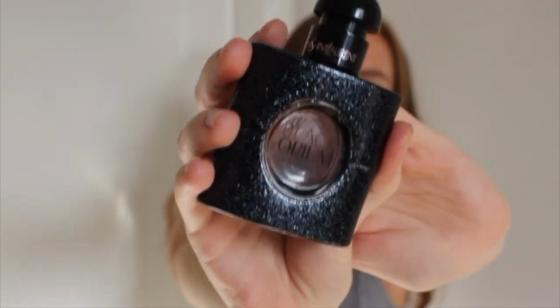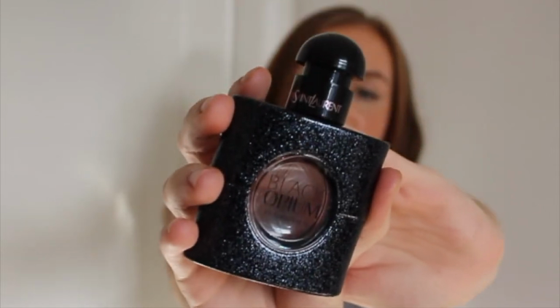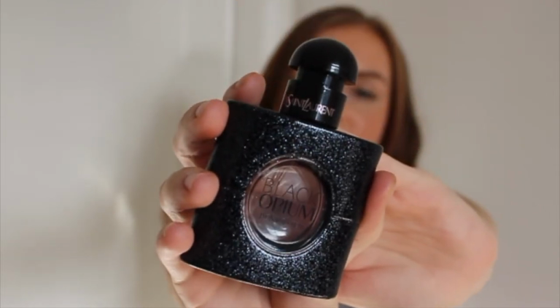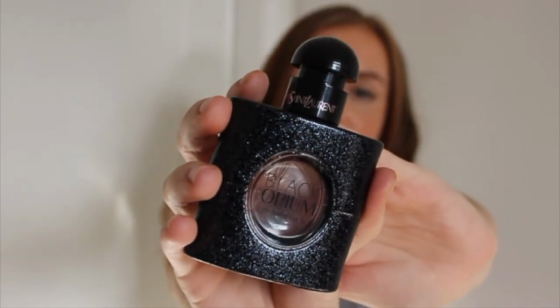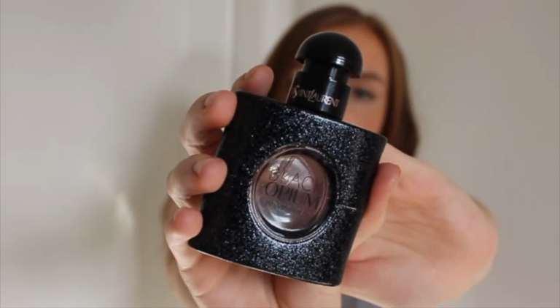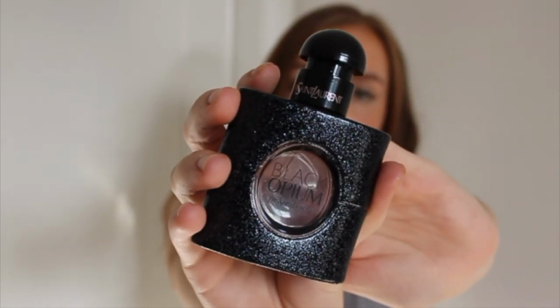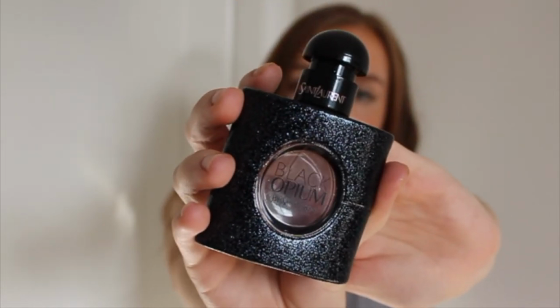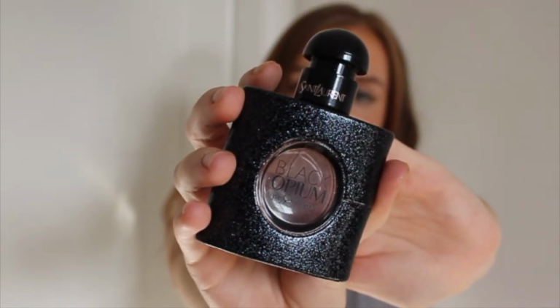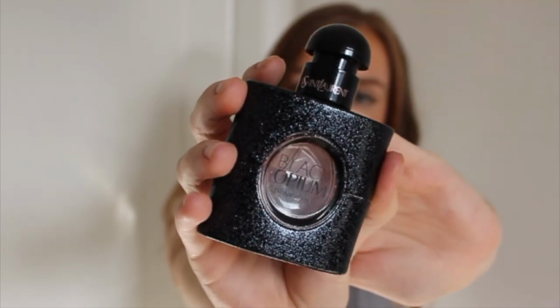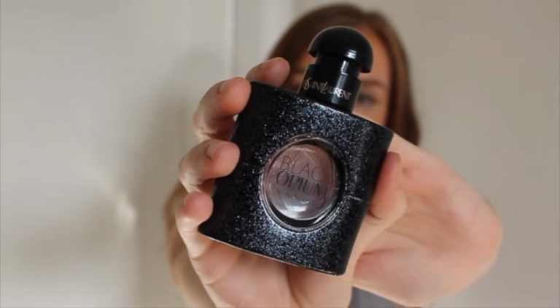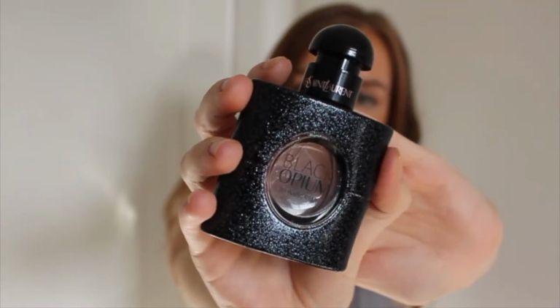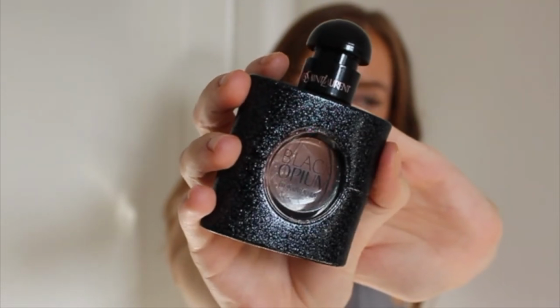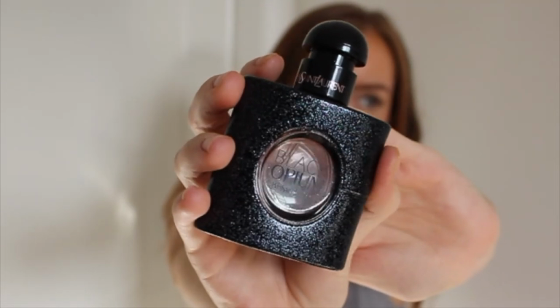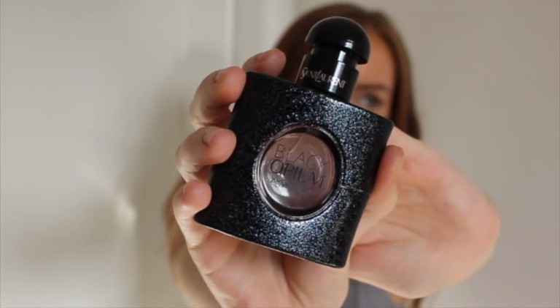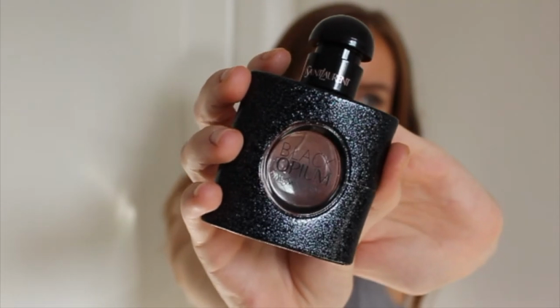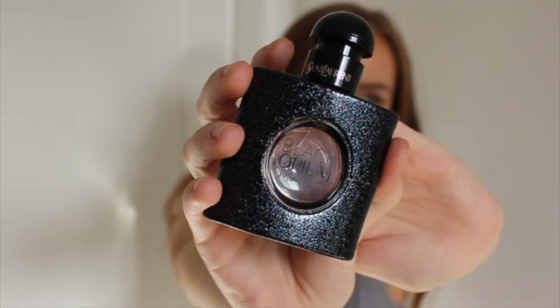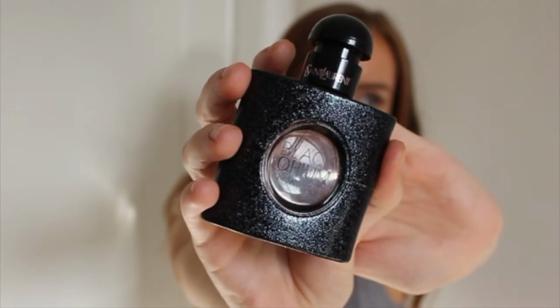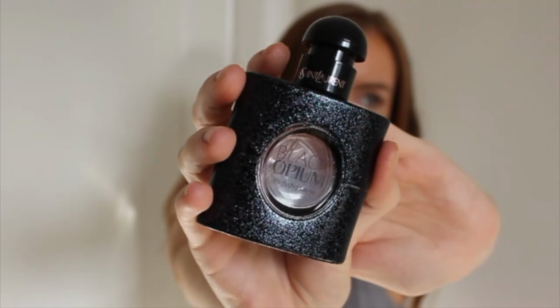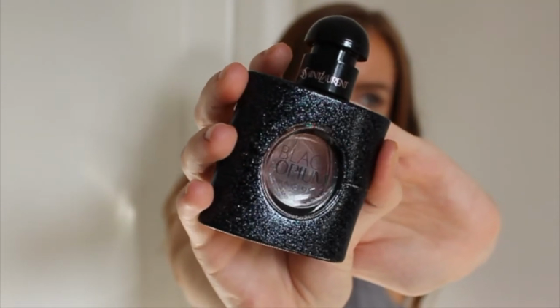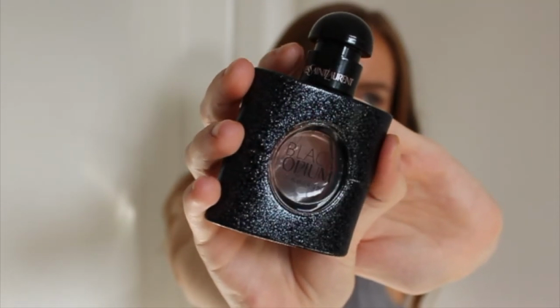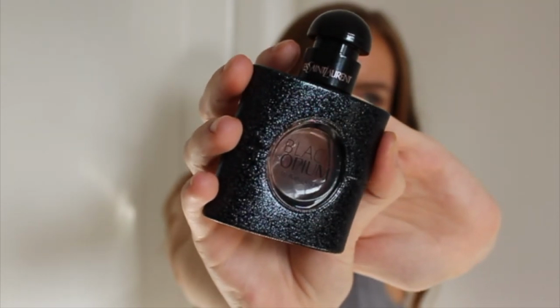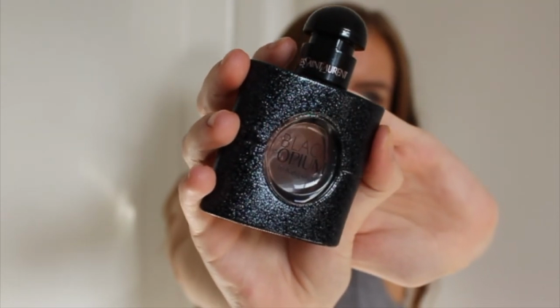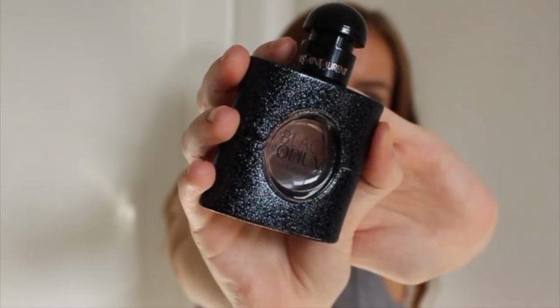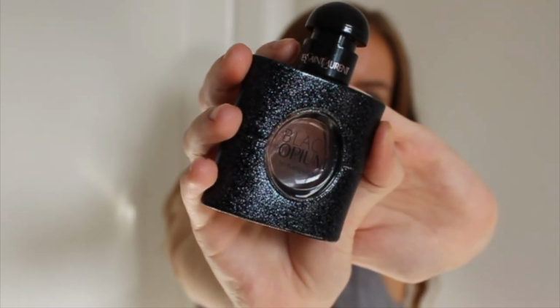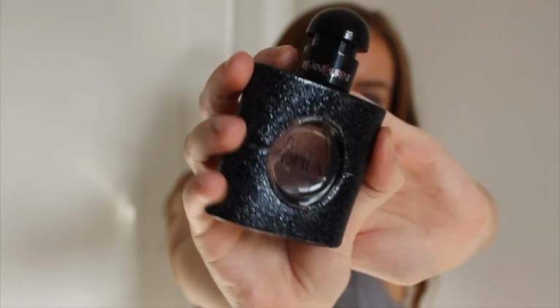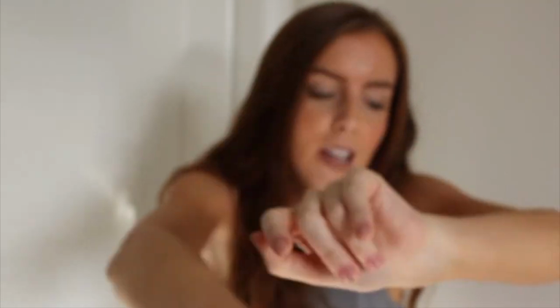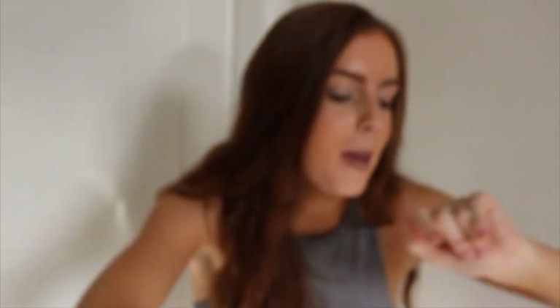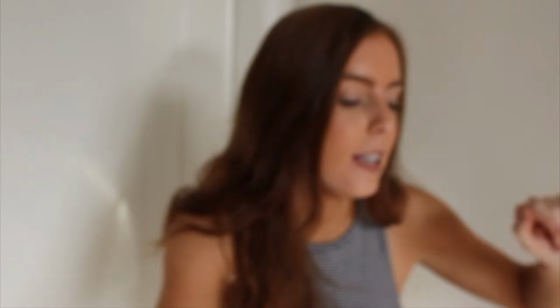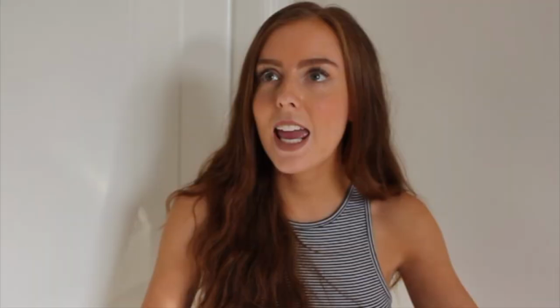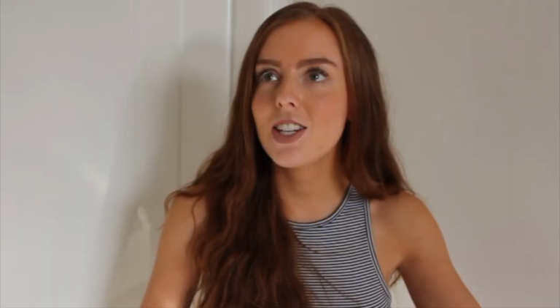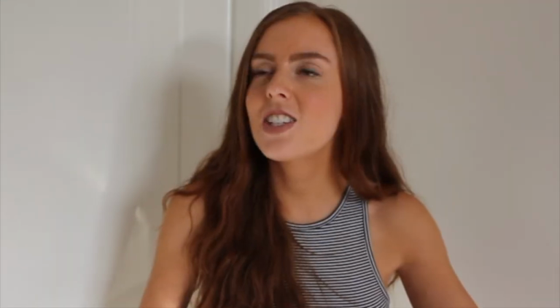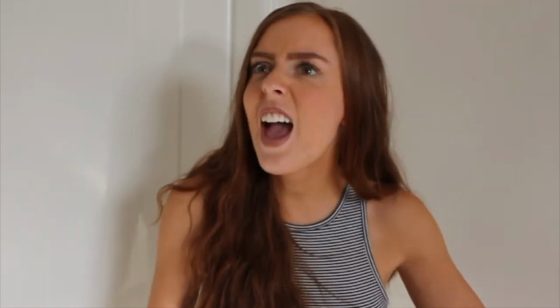It's a really mature perfume, but it's not an old mum vibe and it's not a teenager either. That's why I love it.